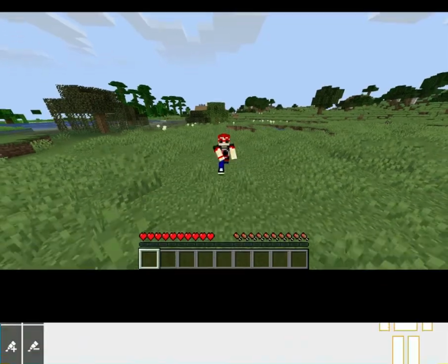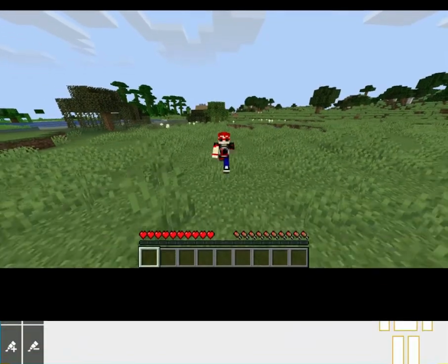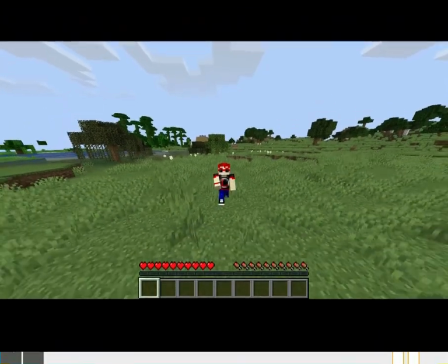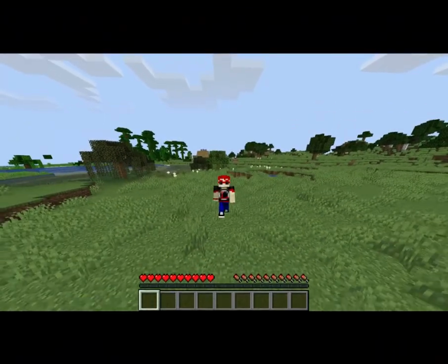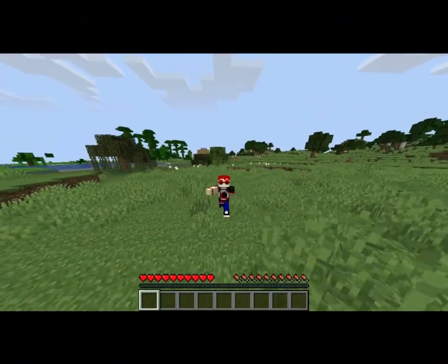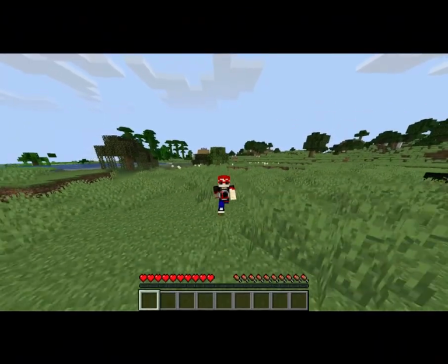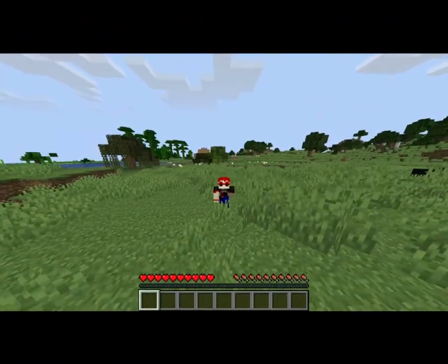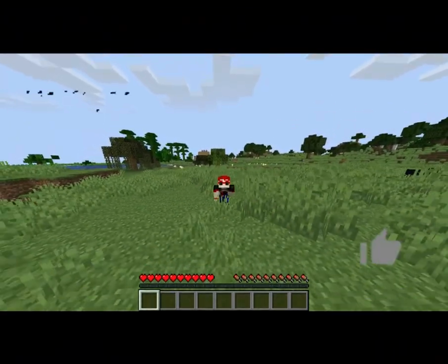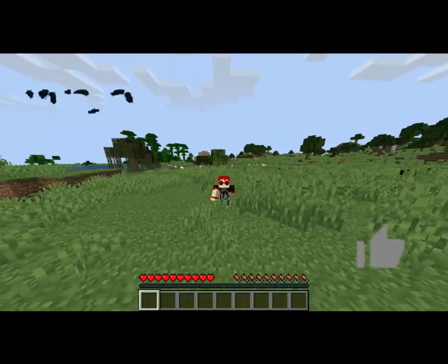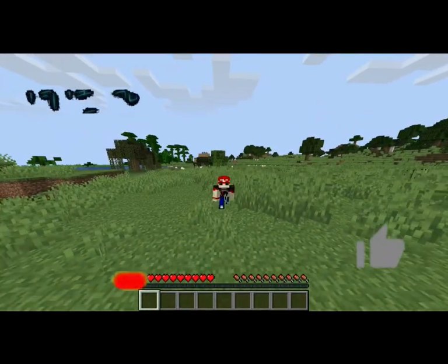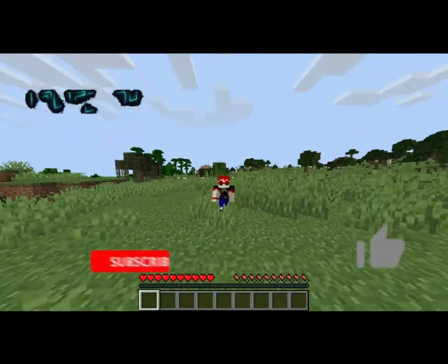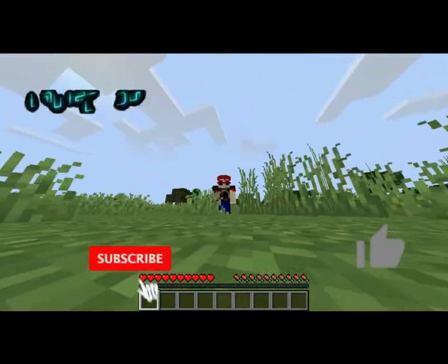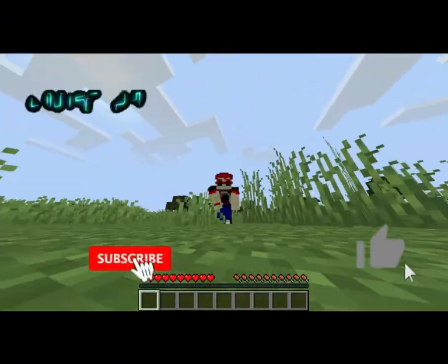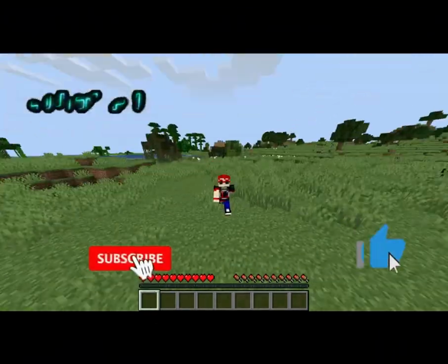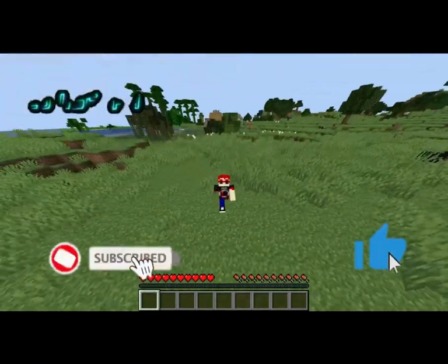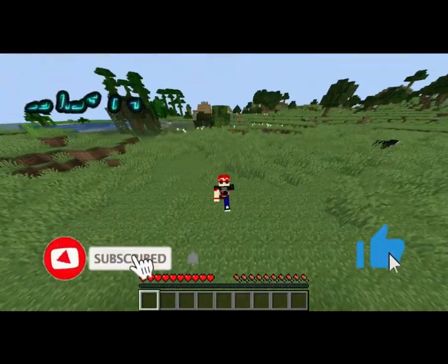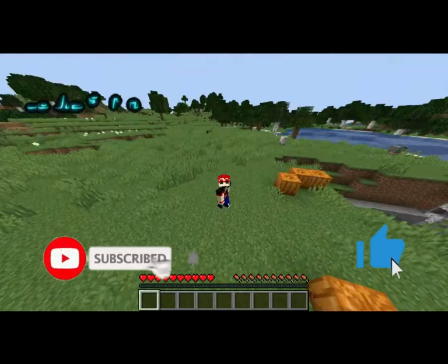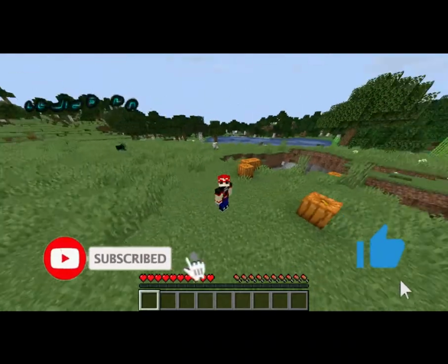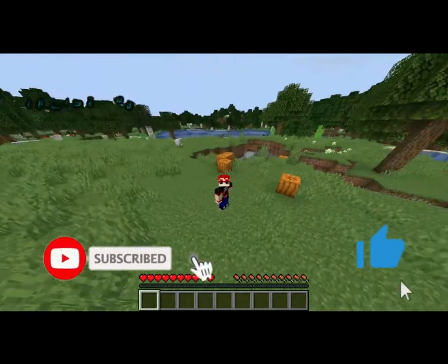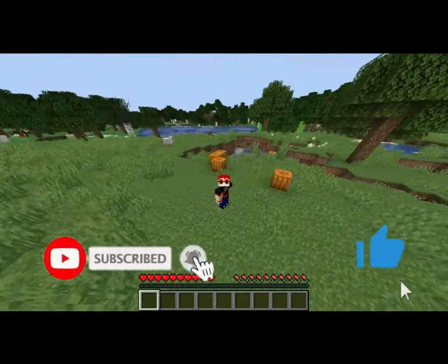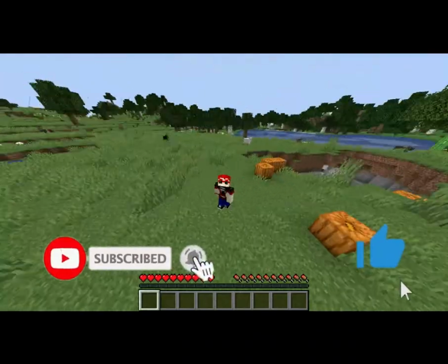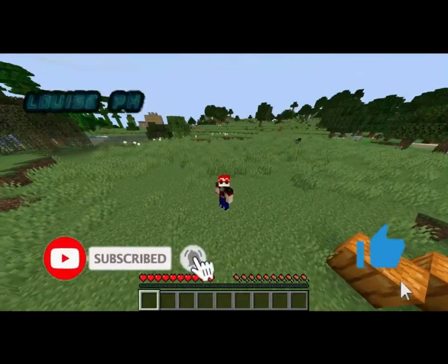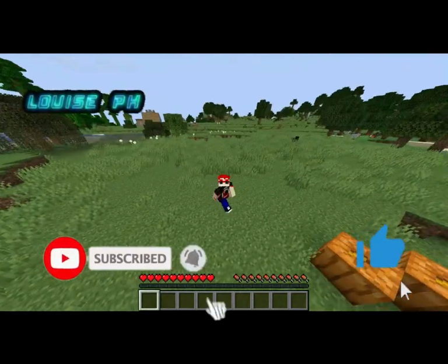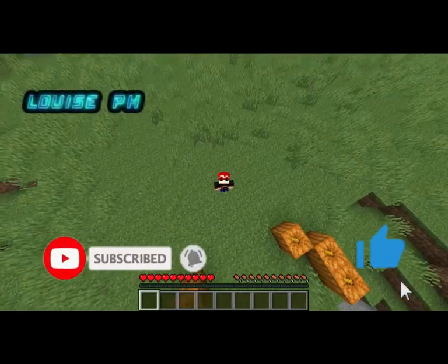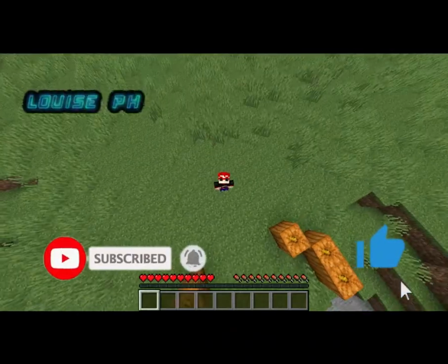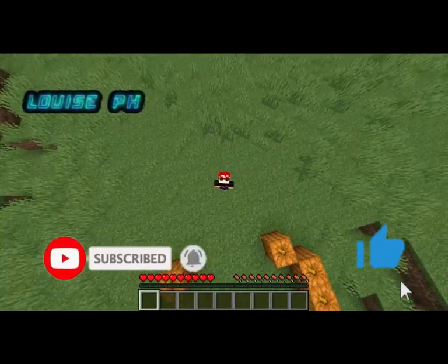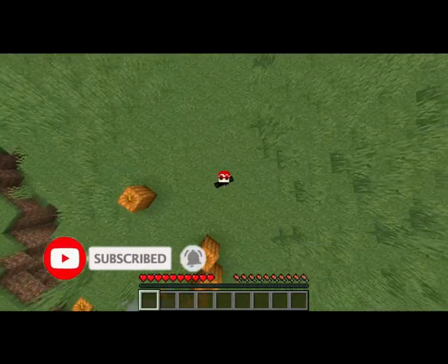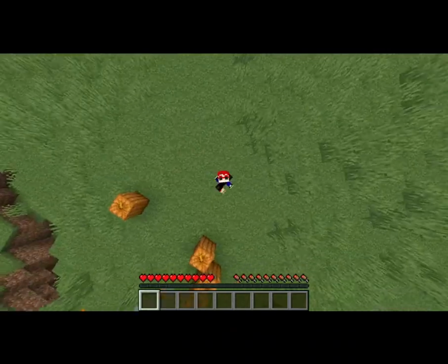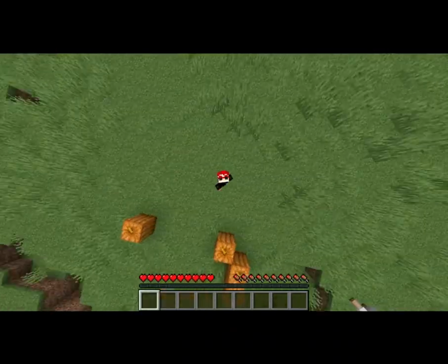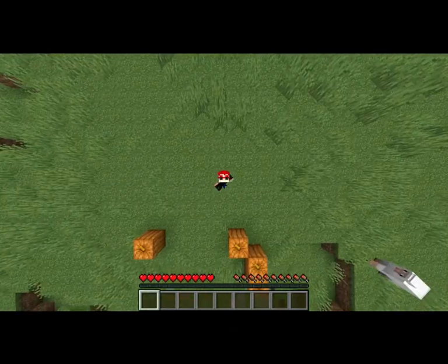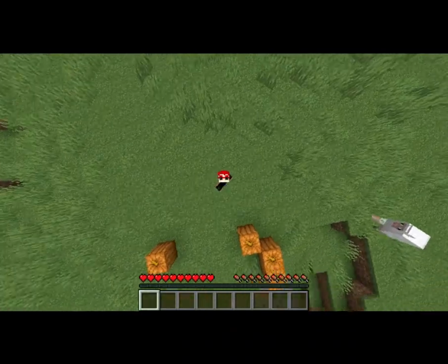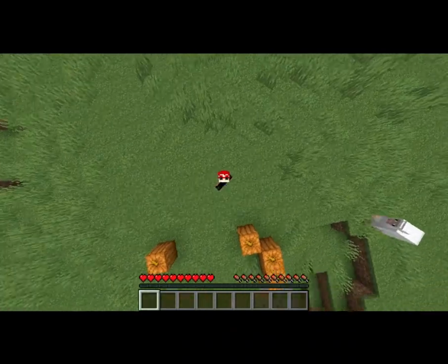If you like this skin, hit the like button and make sure to subscribe to this channel. Until next time mga loves, thank you!